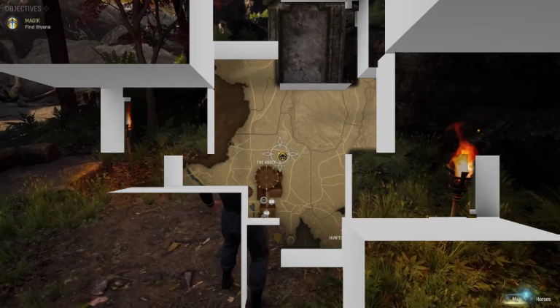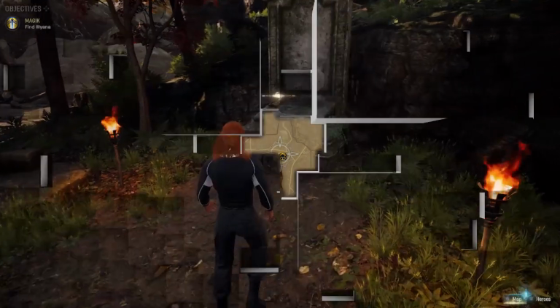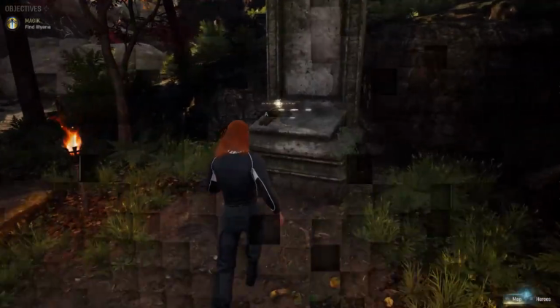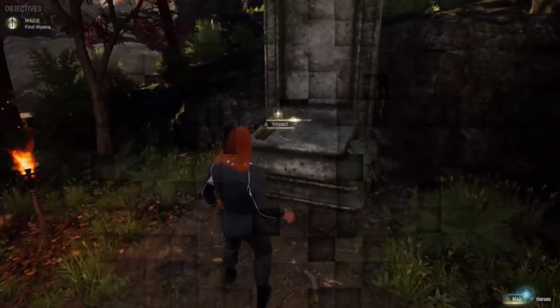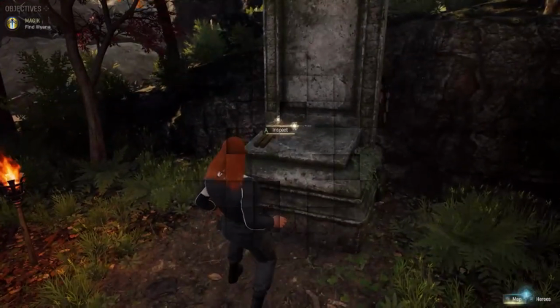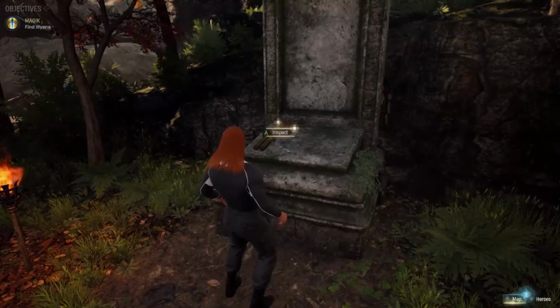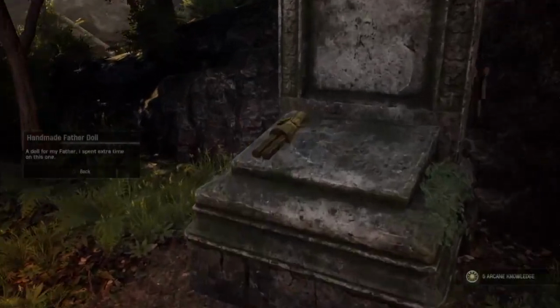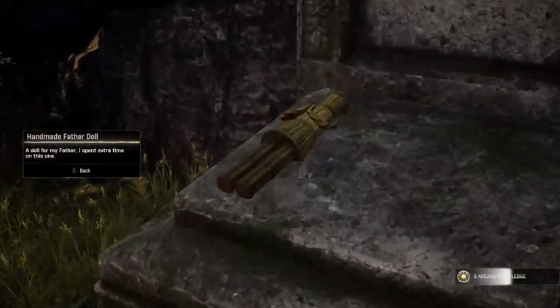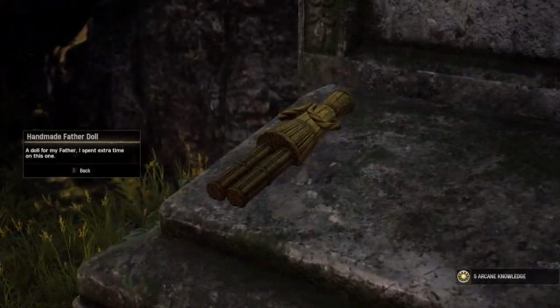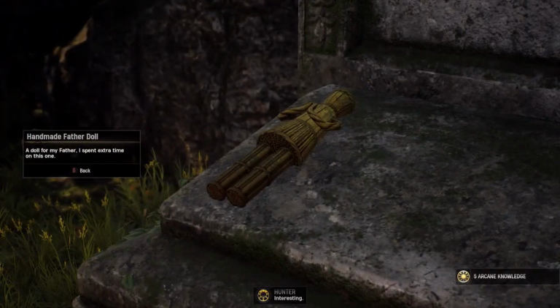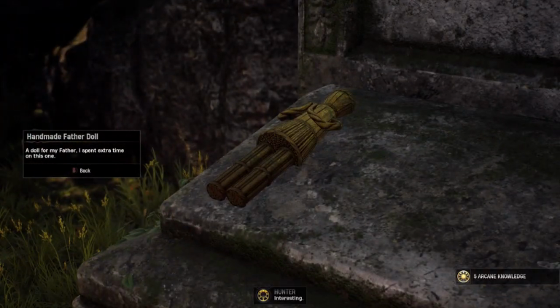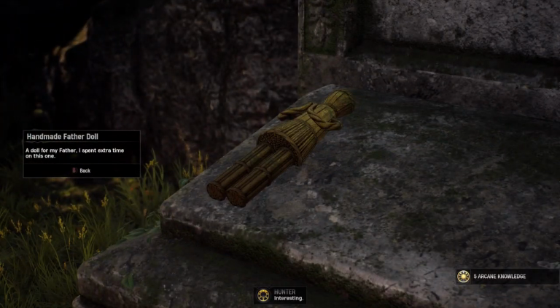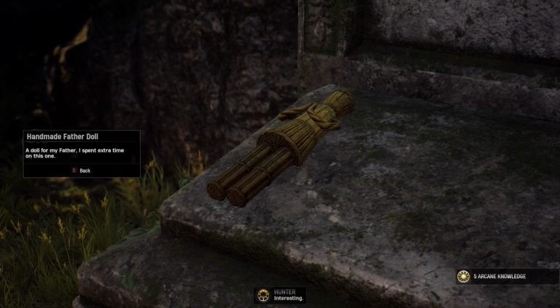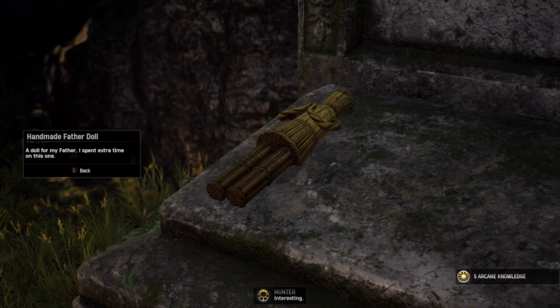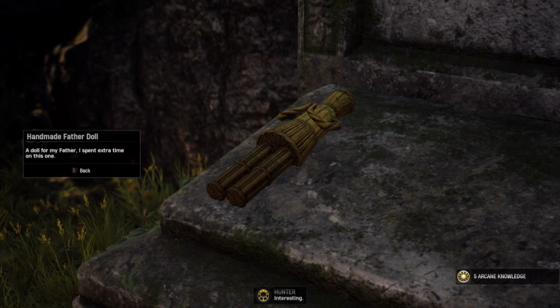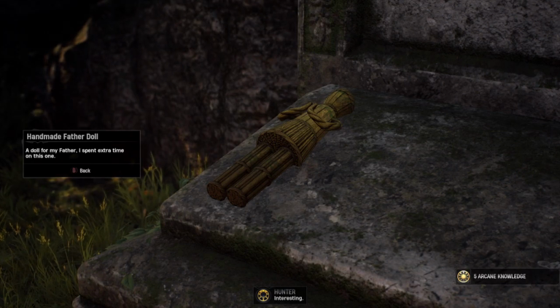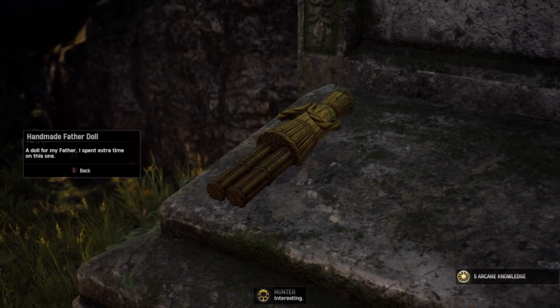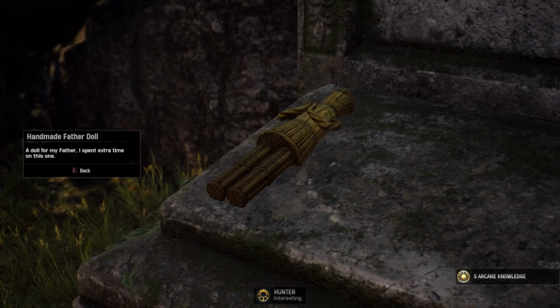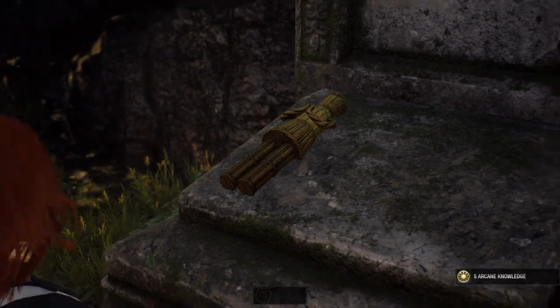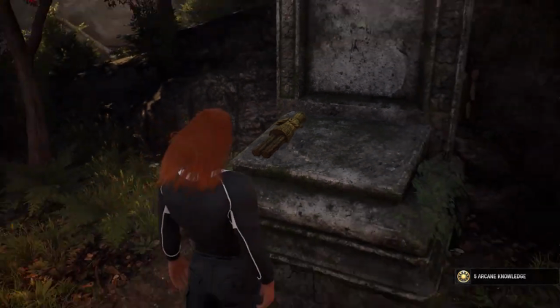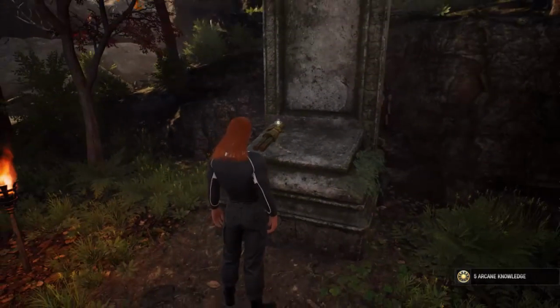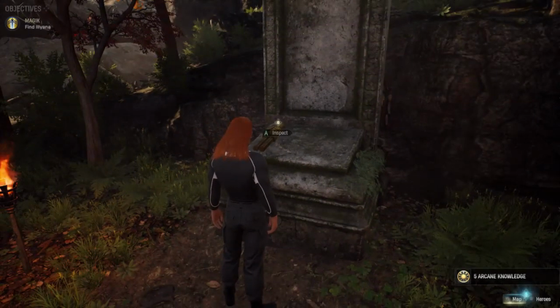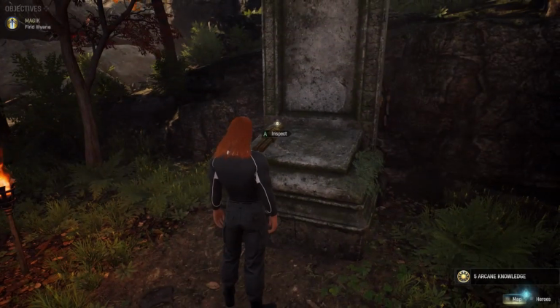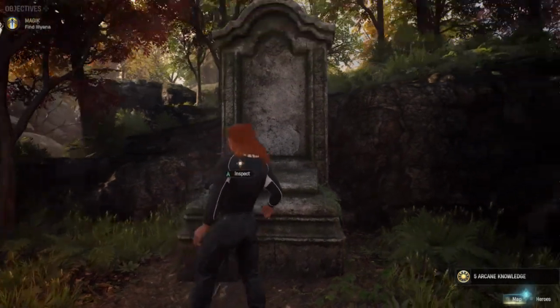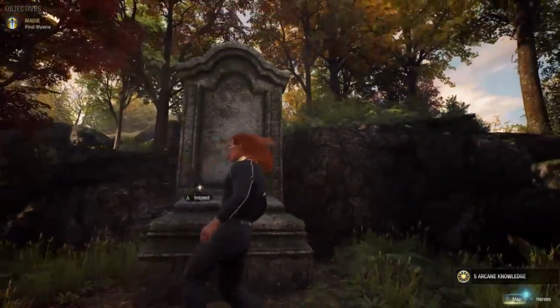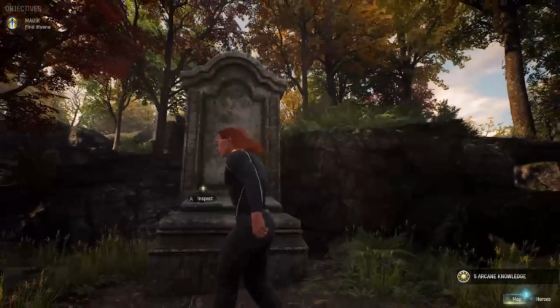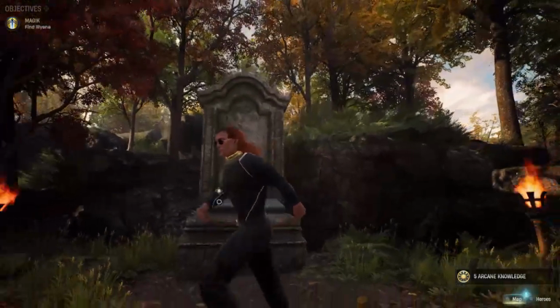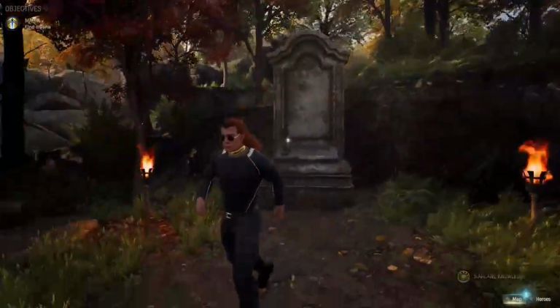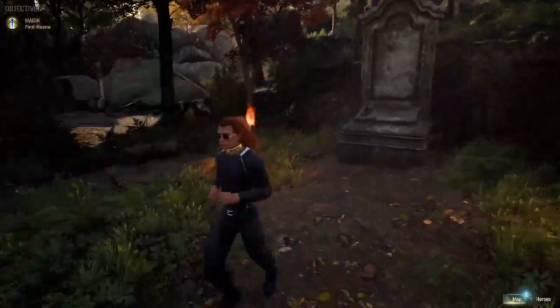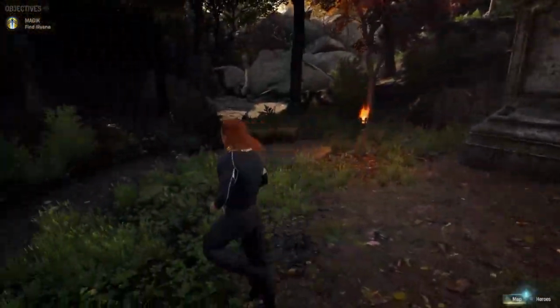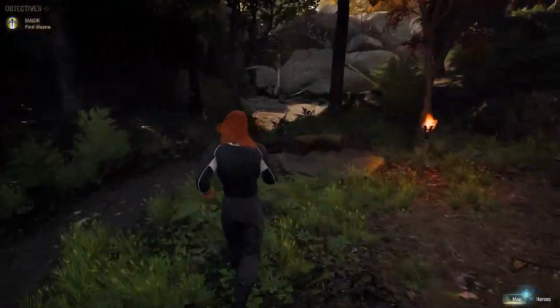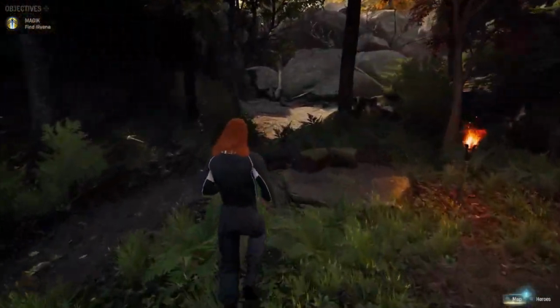The second haven can be found in the Dreamer's Descent. It's above the Unknown Grave Mystery where you have to find the dolls.